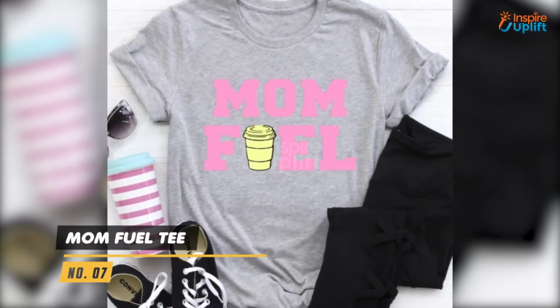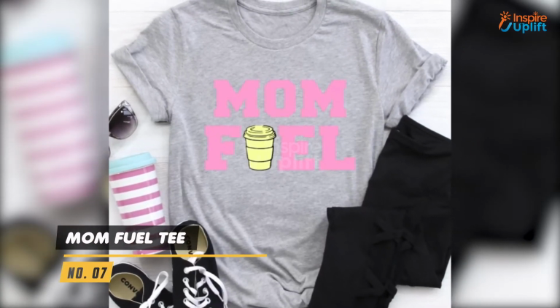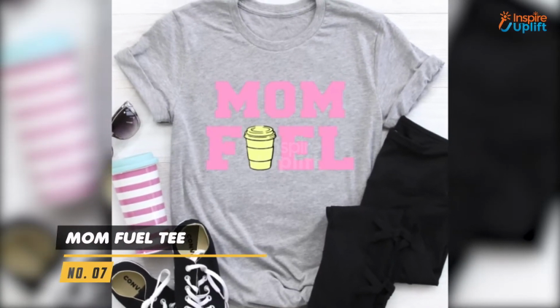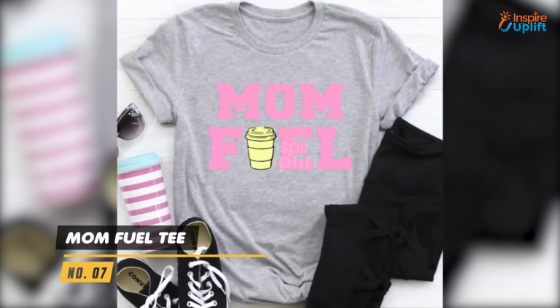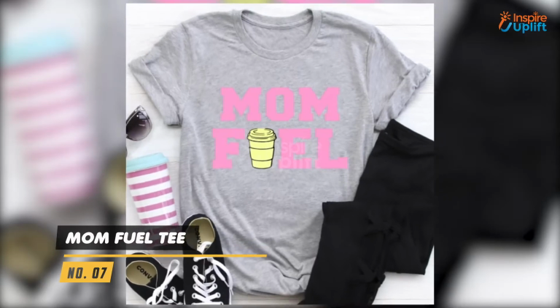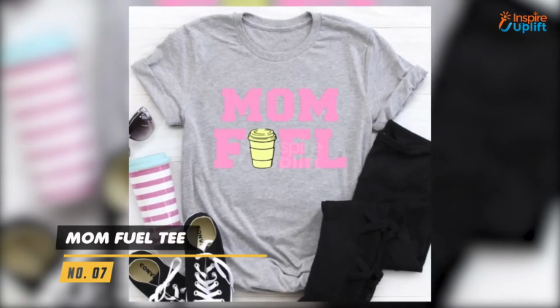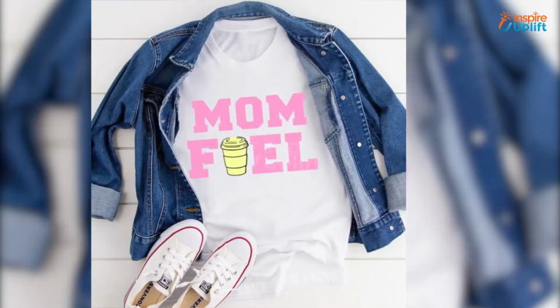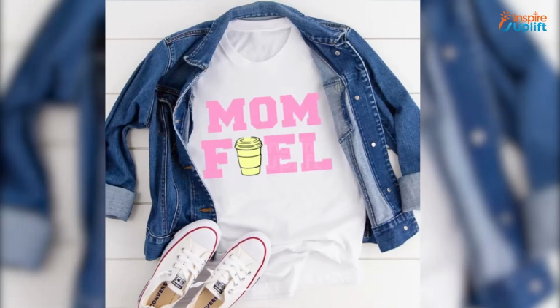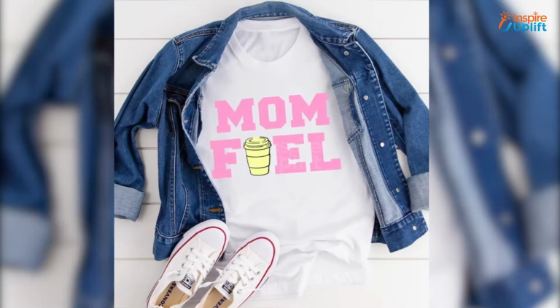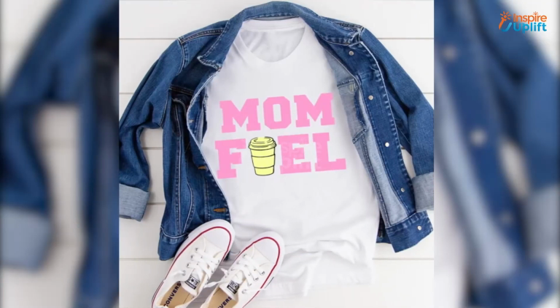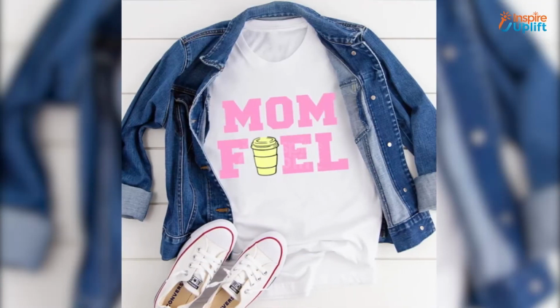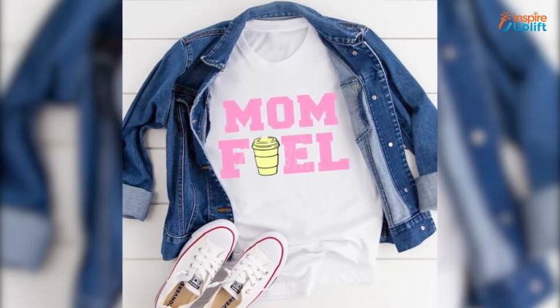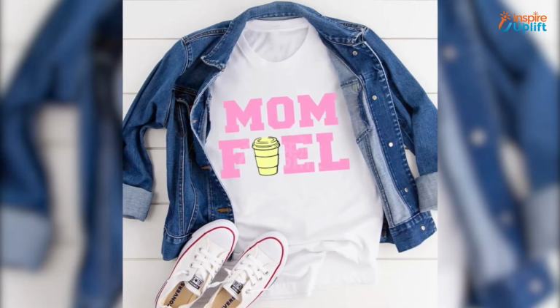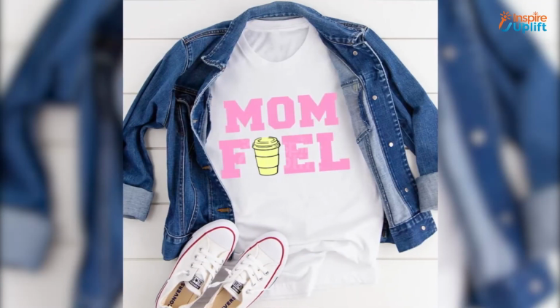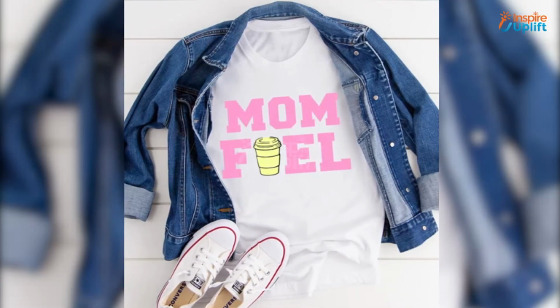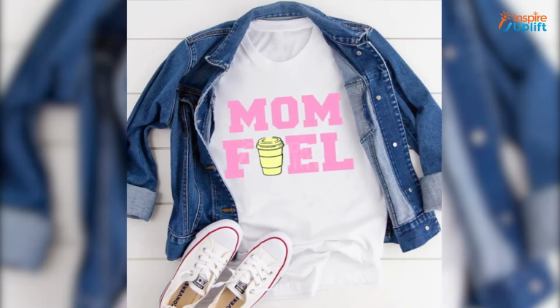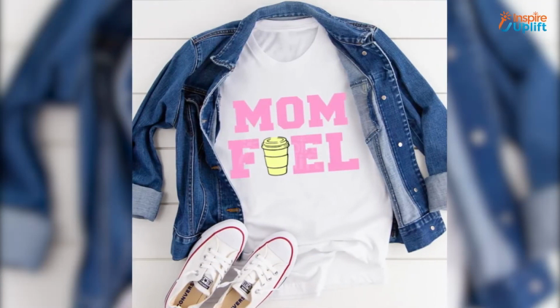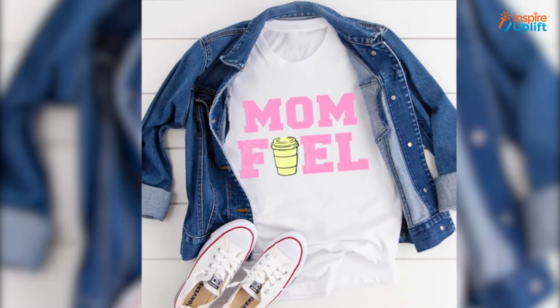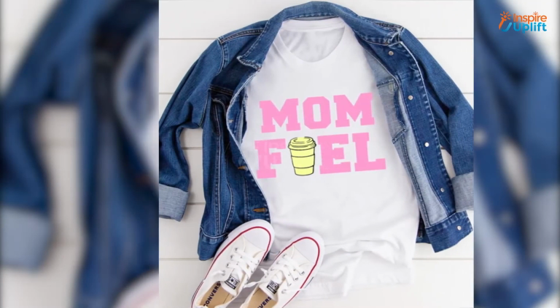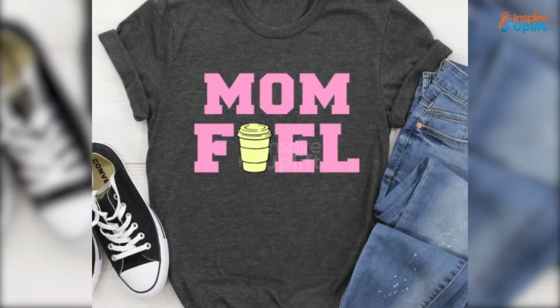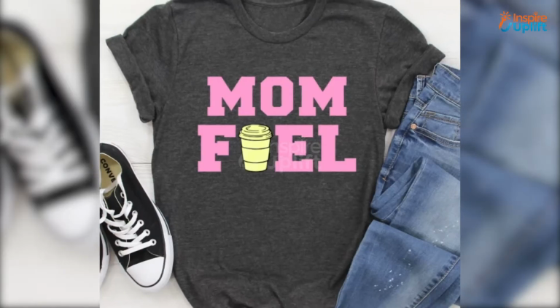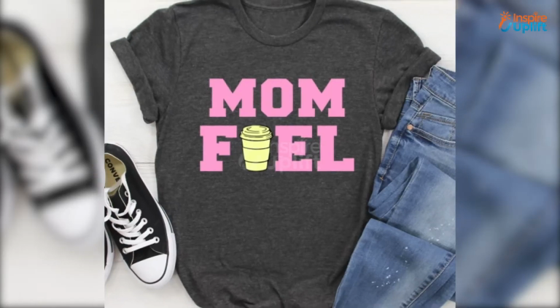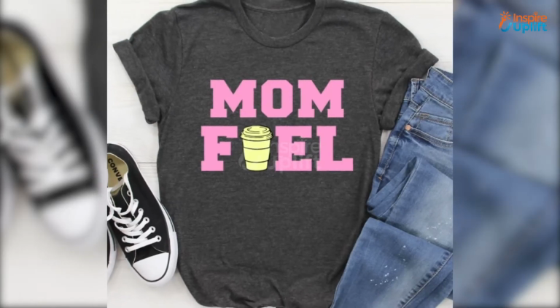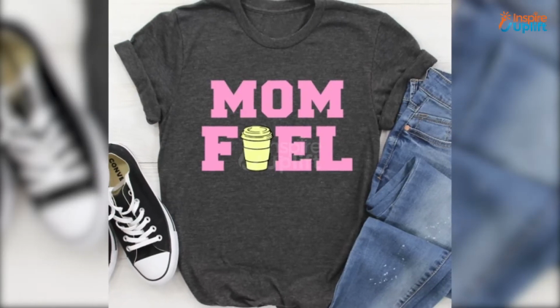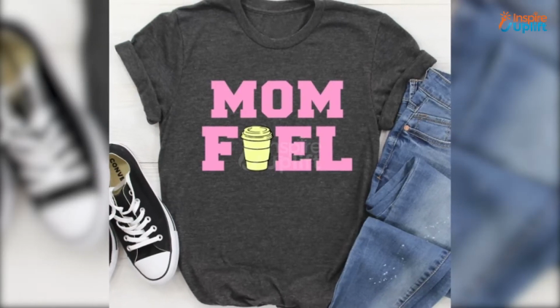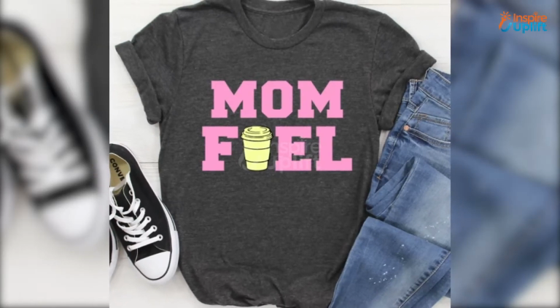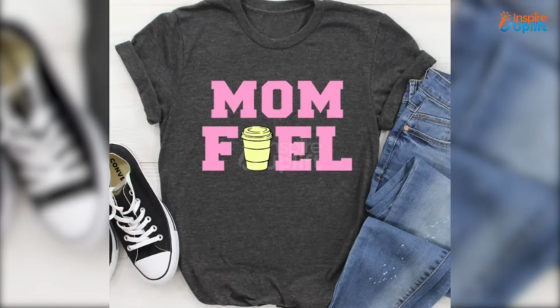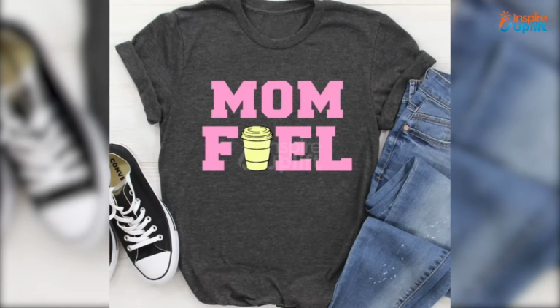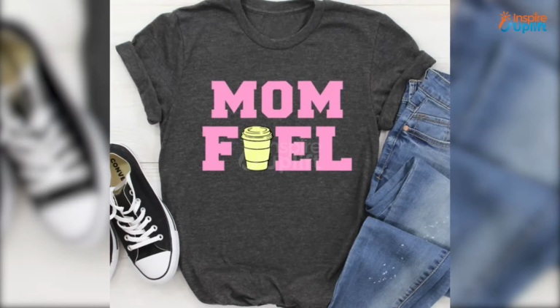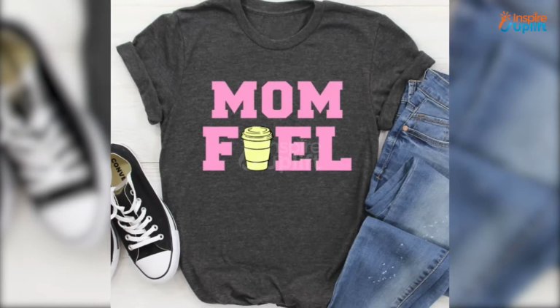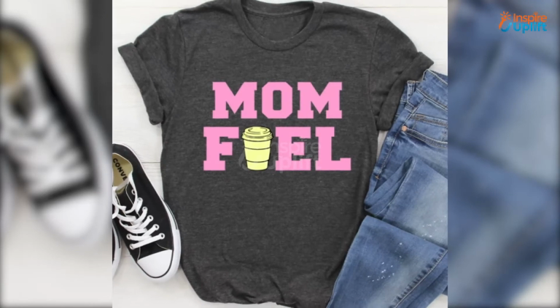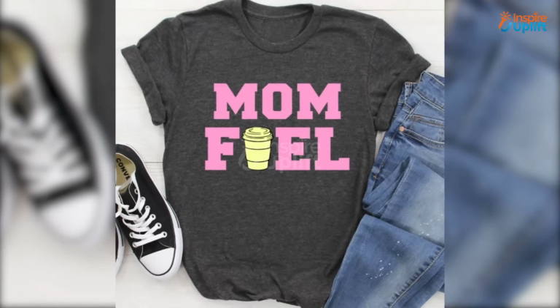At number 7 we have mom fuel tea. Let your mother know she is the fuel for you by gifting this amazing tea. It feels soft and is the appropriate blend of stretch and fit.